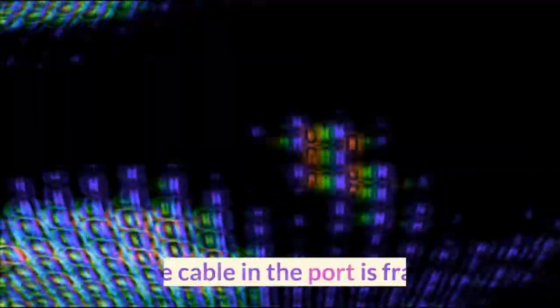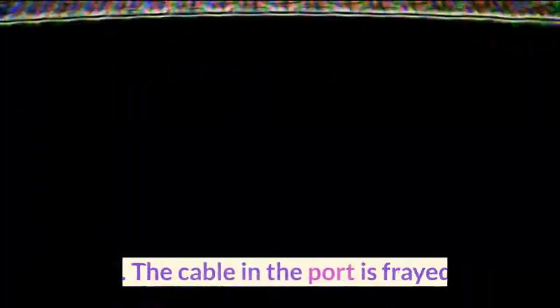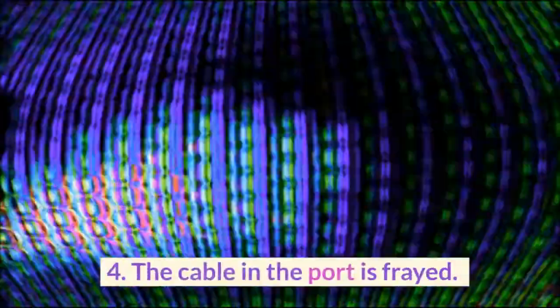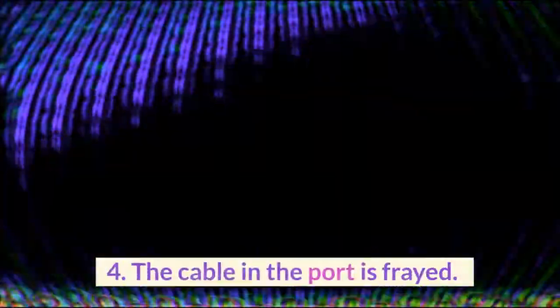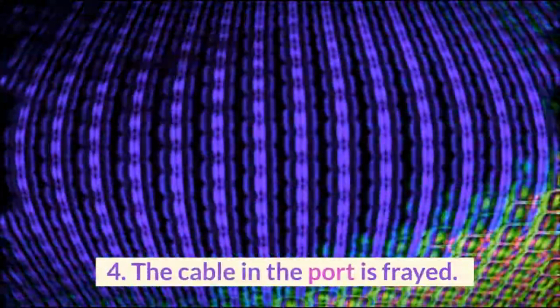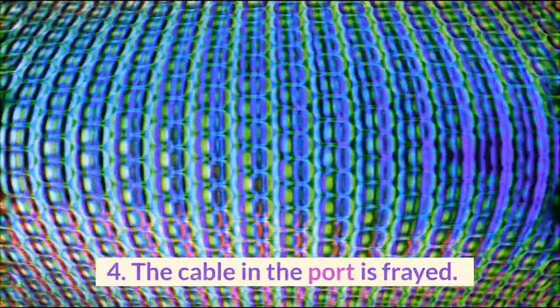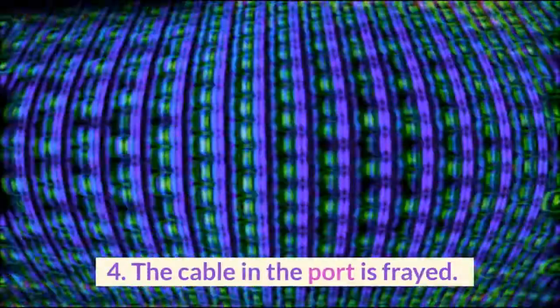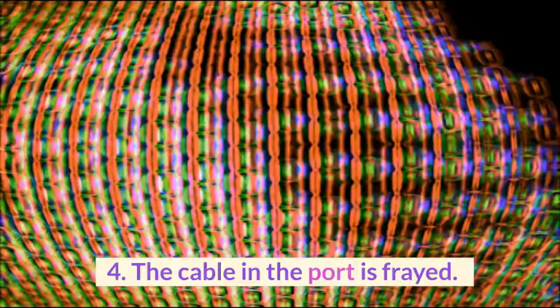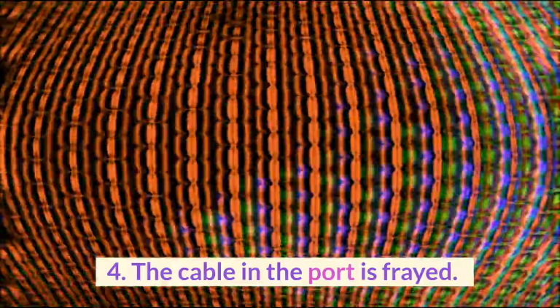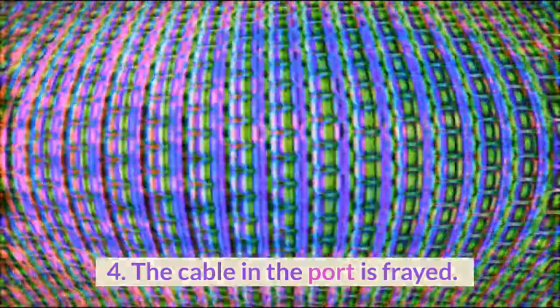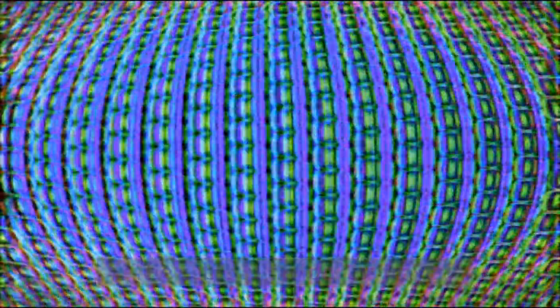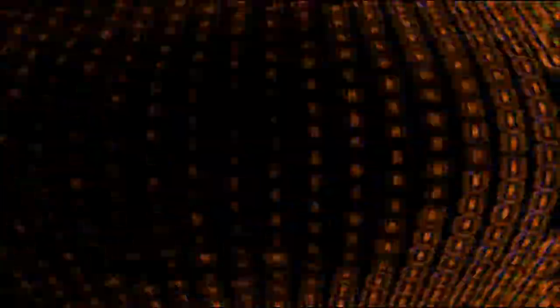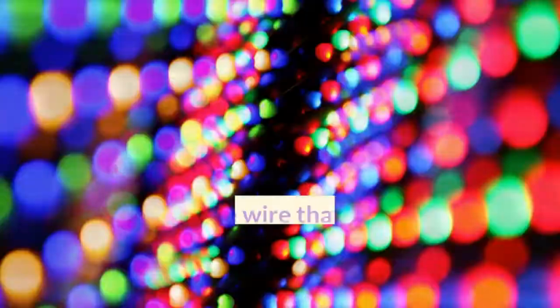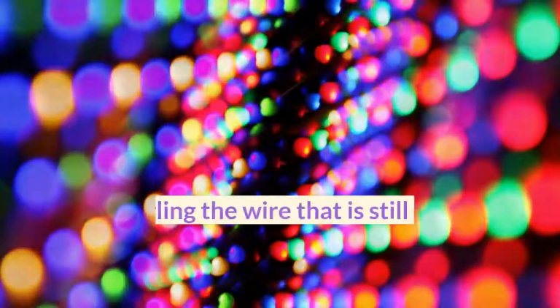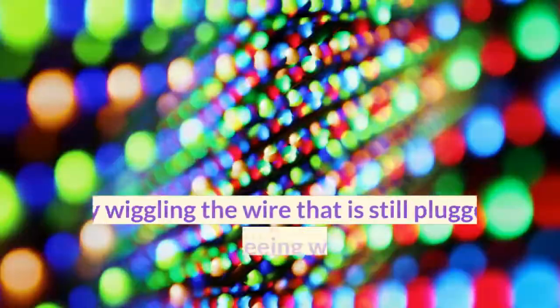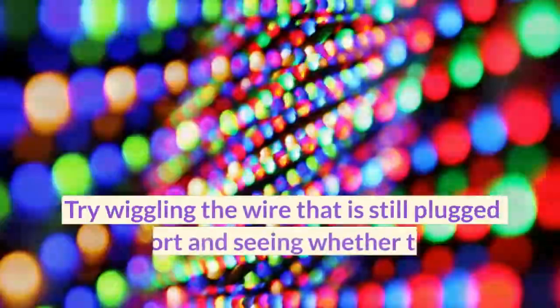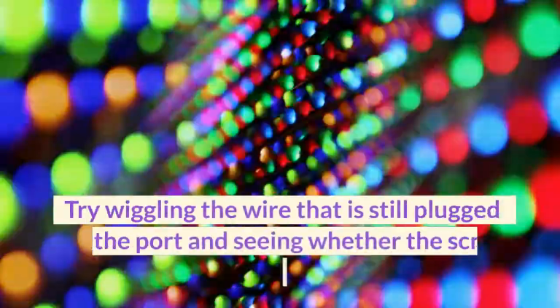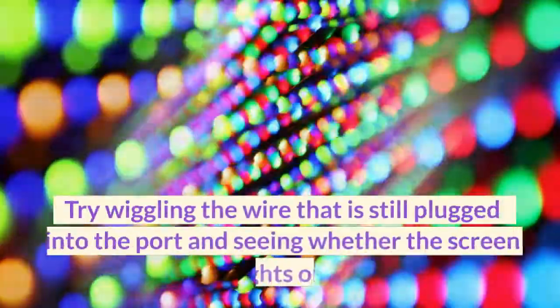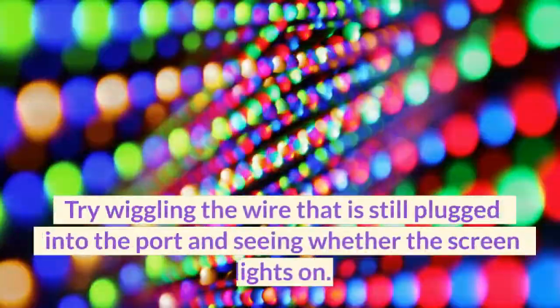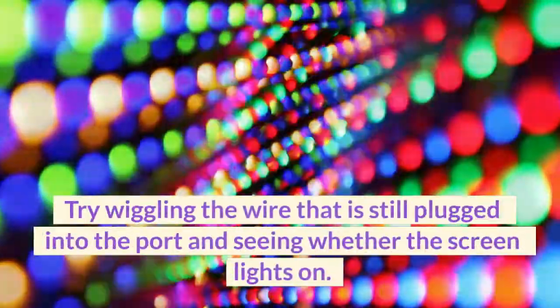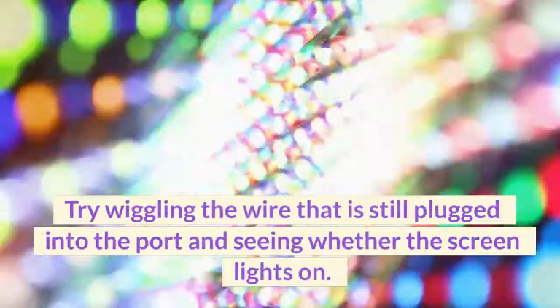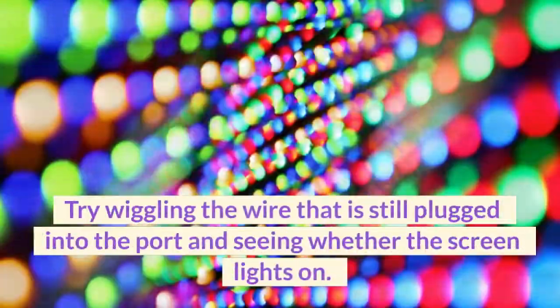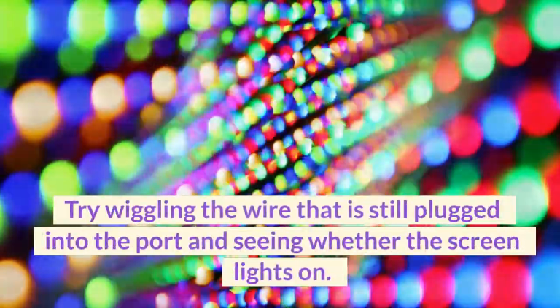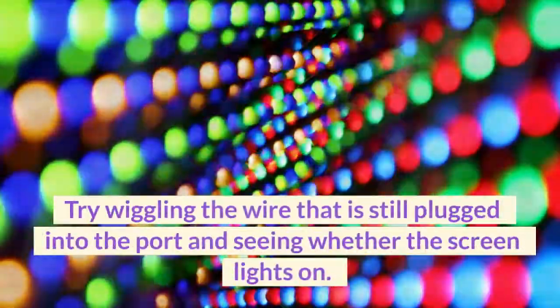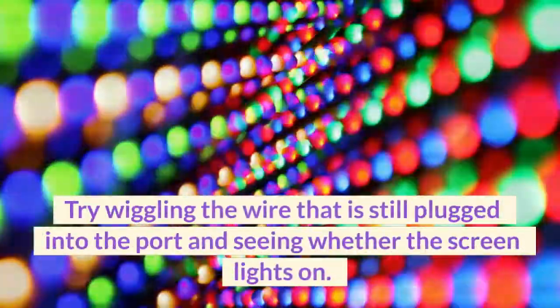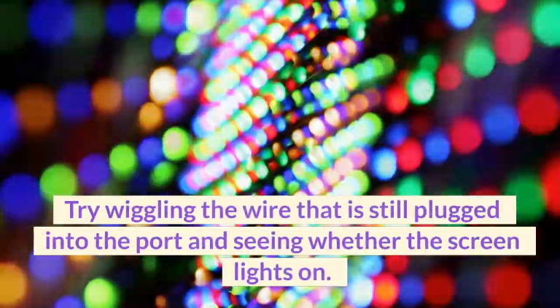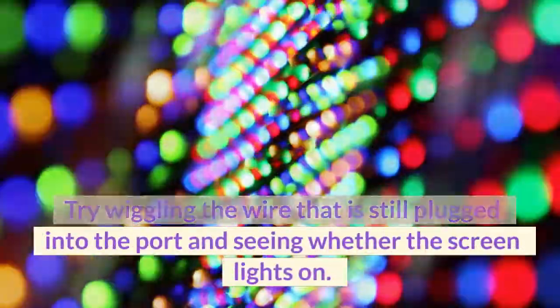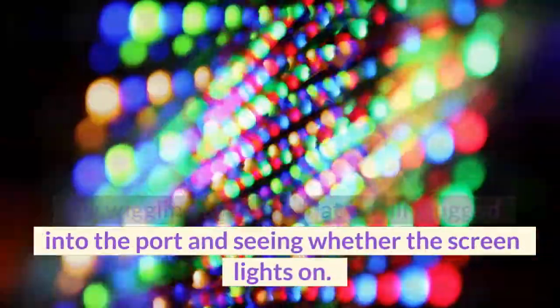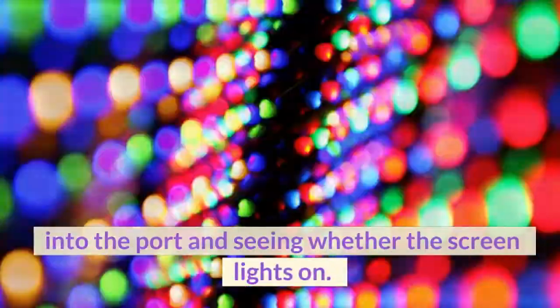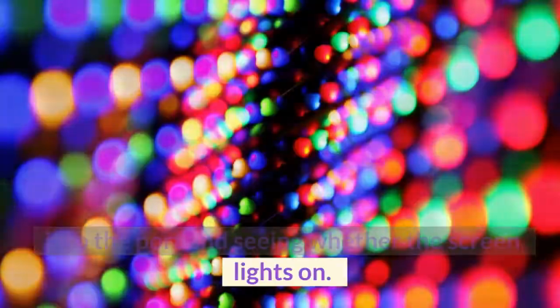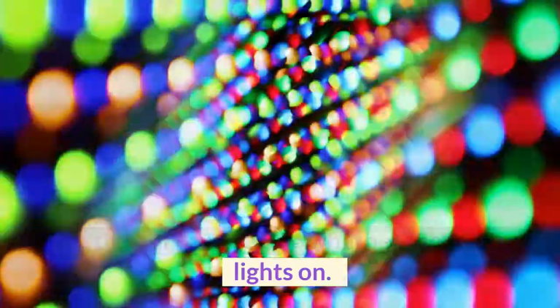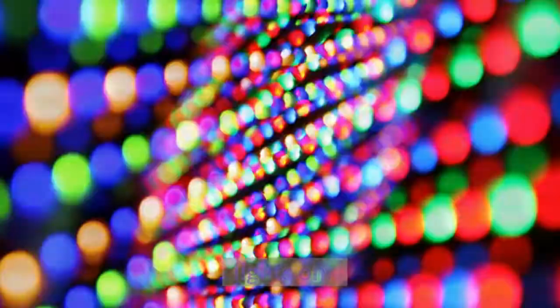4. The cable in the port is frayed. Try wiggling the wire that is still plugged into the port and seeing whether the screen lights on.